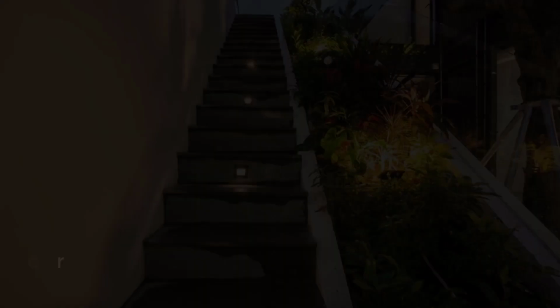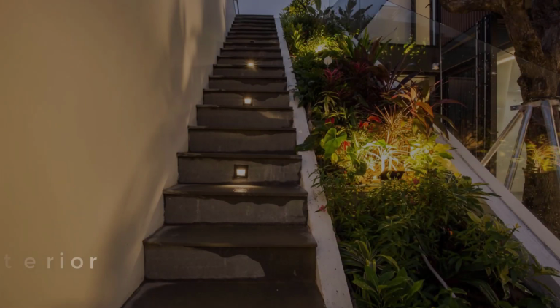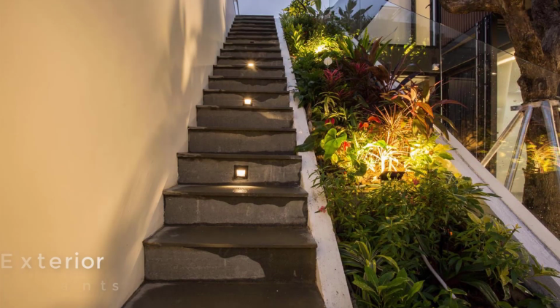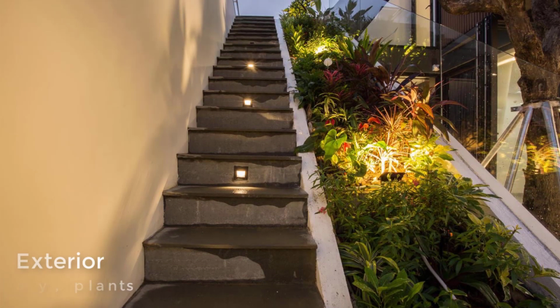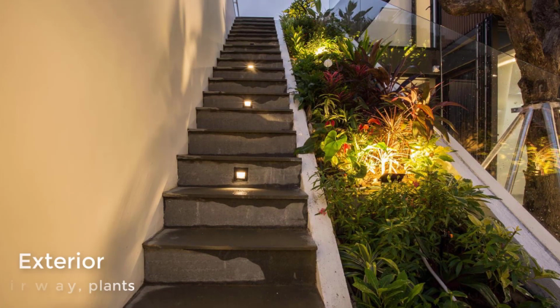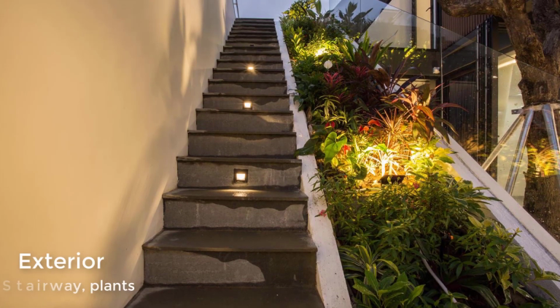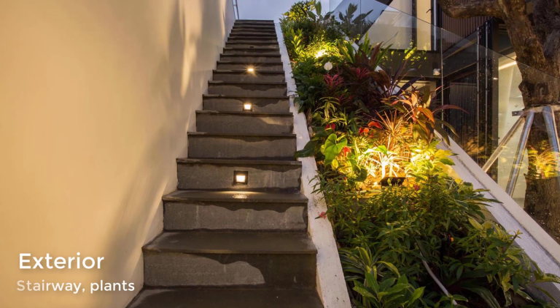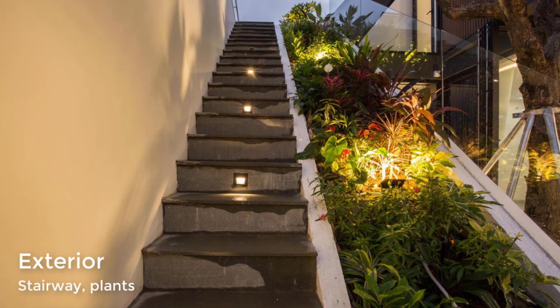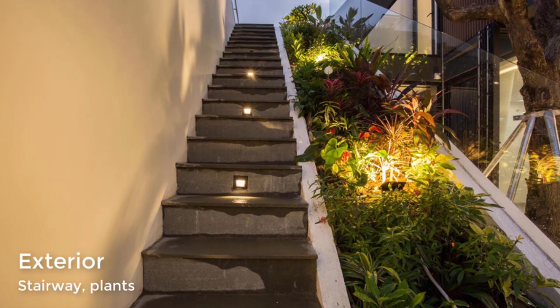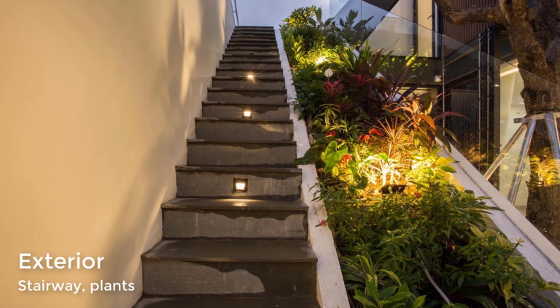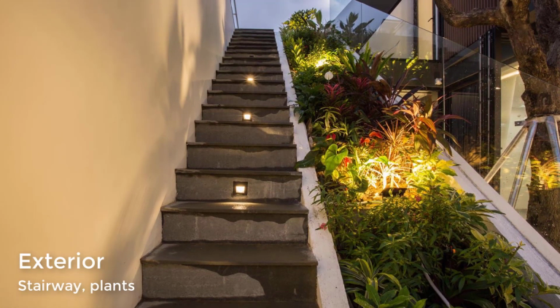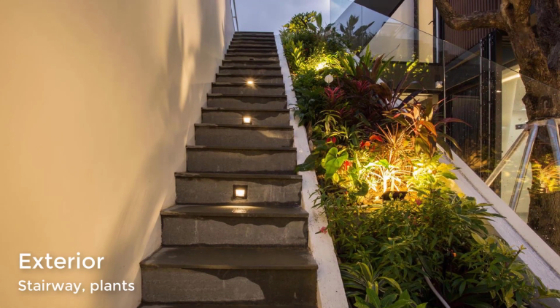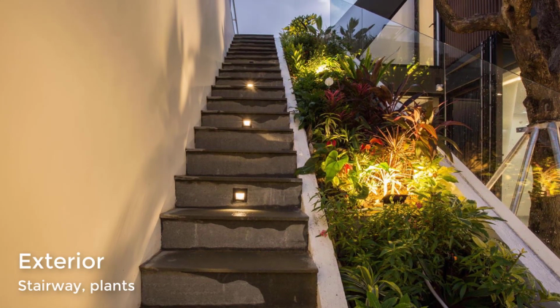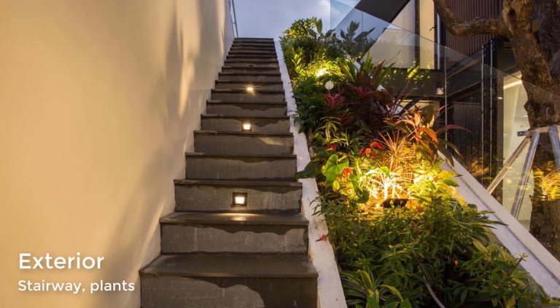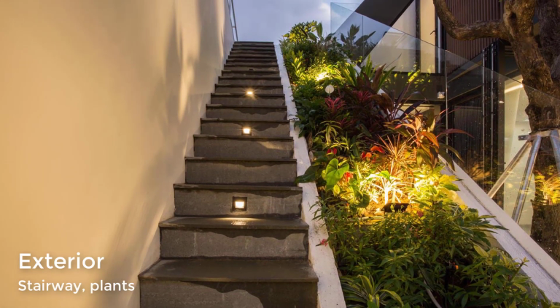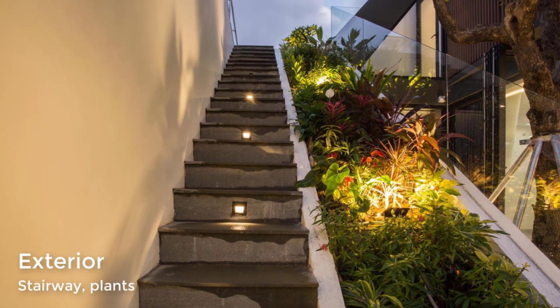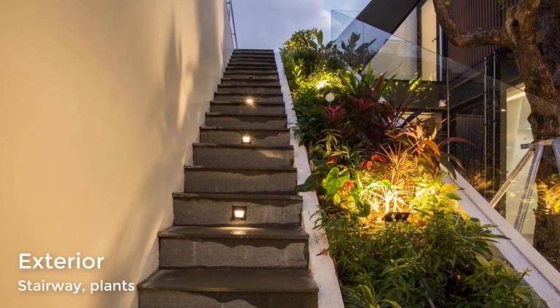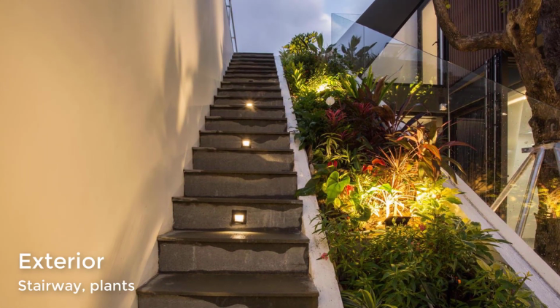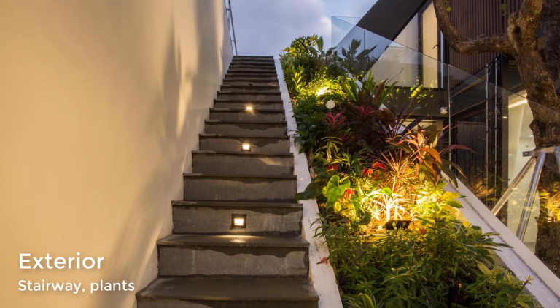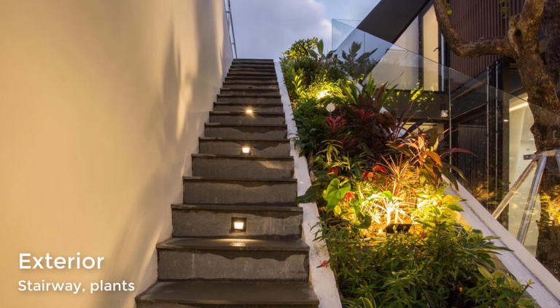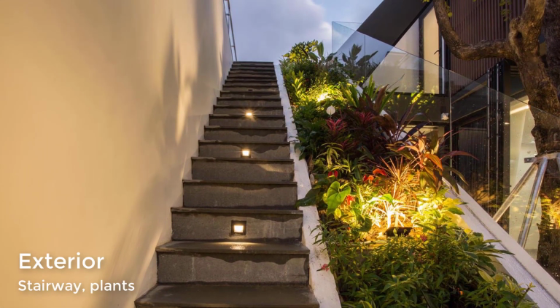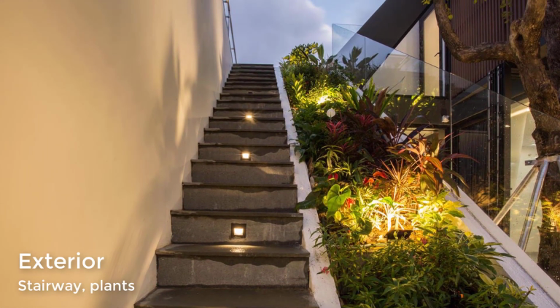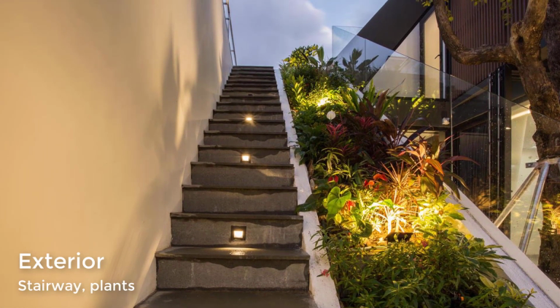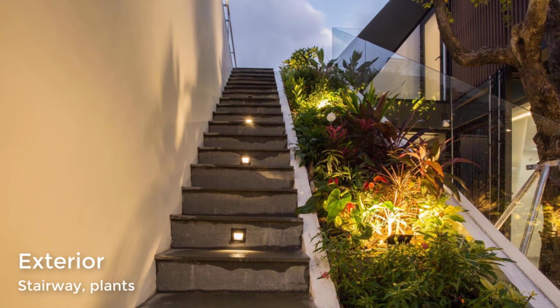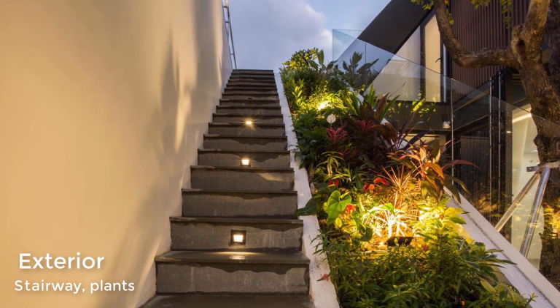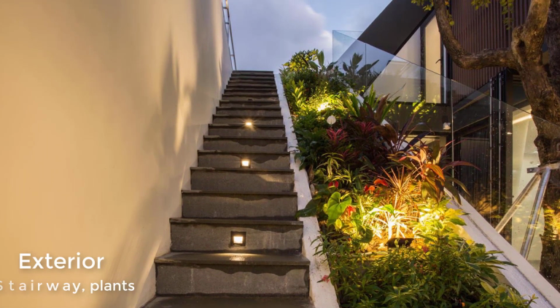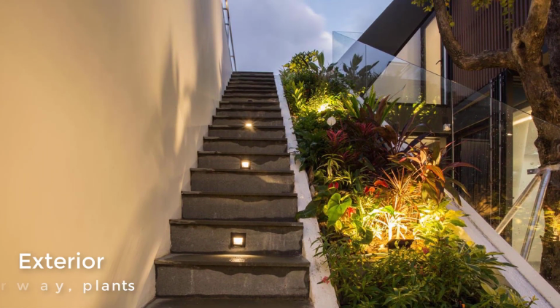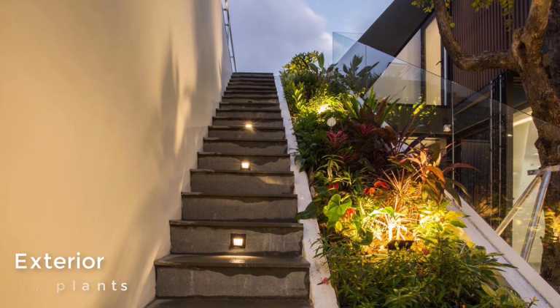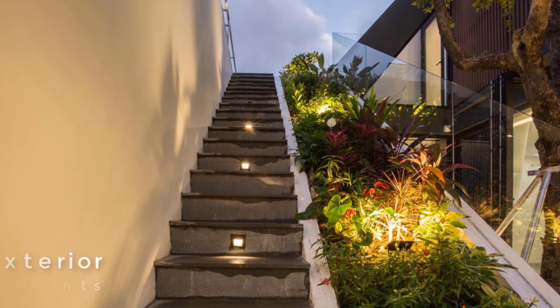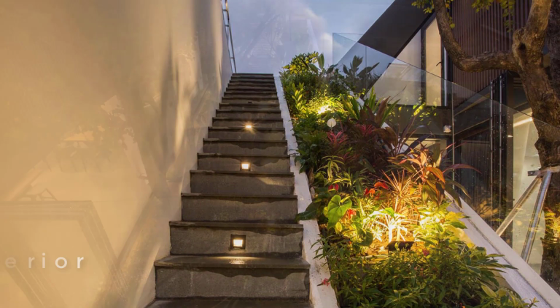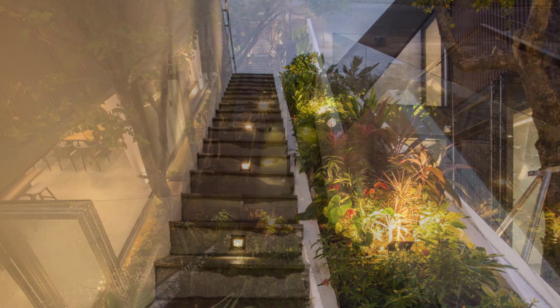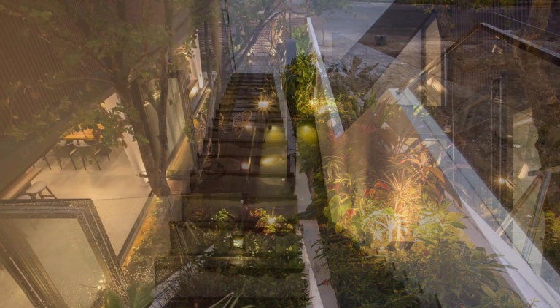To connect to the rooftop garden, there are exterior stairs that run alongside a heavily planted slope section and a glass railing.